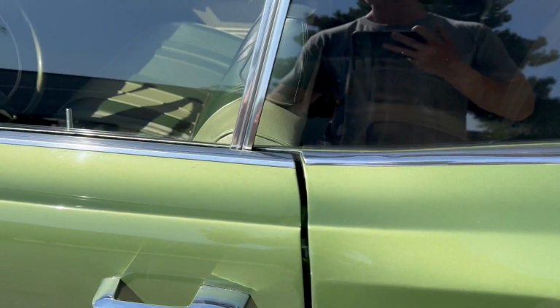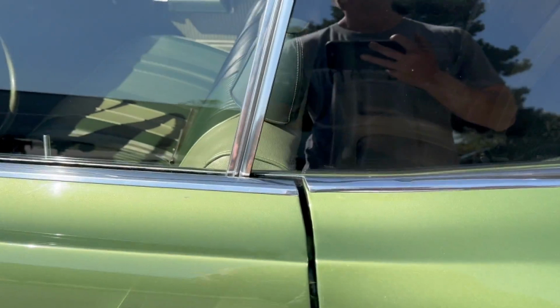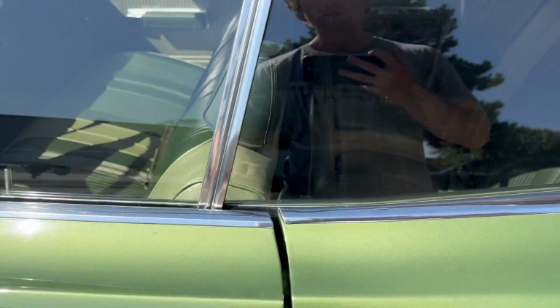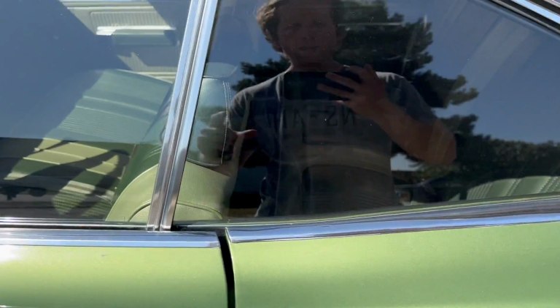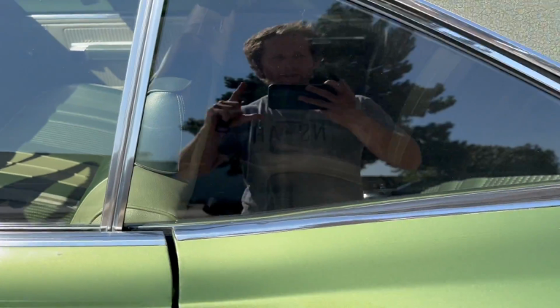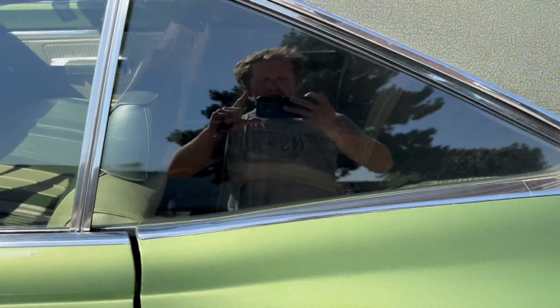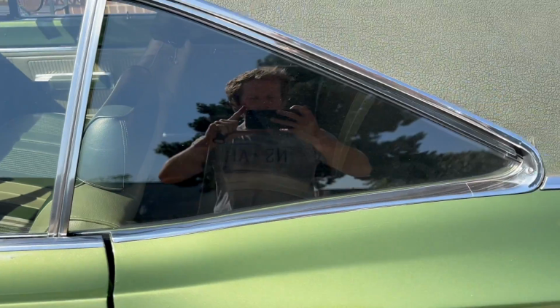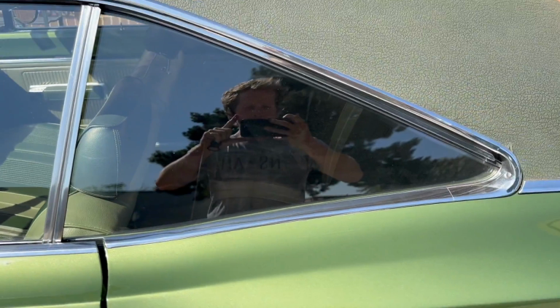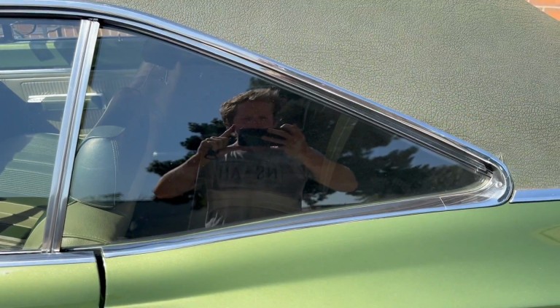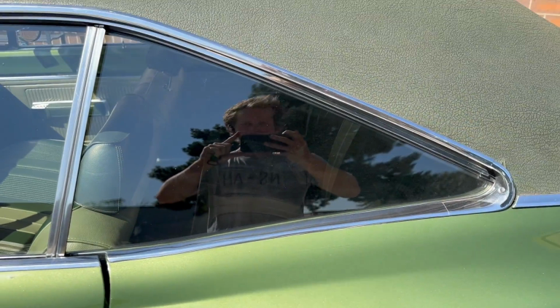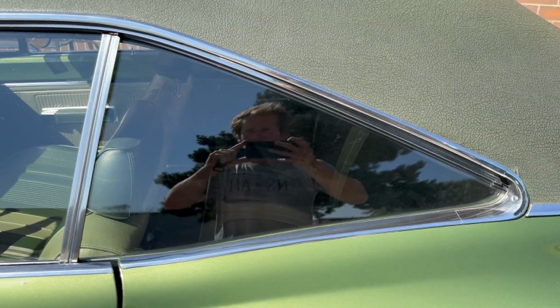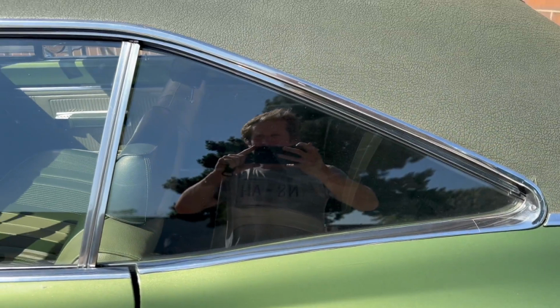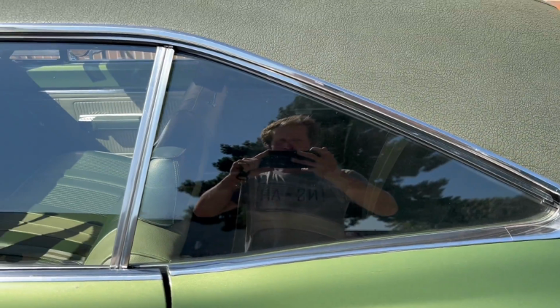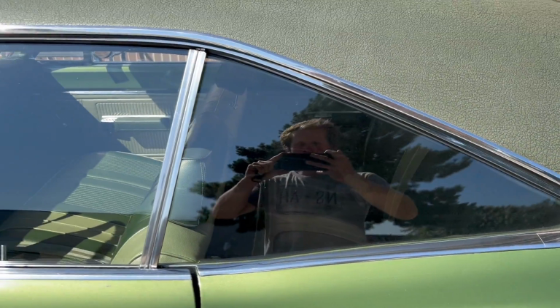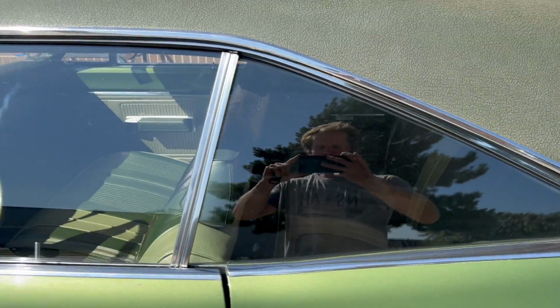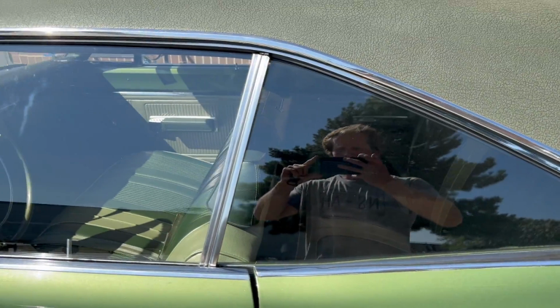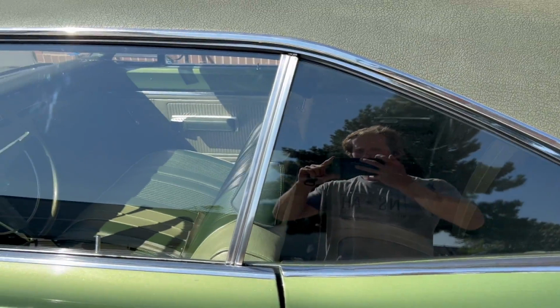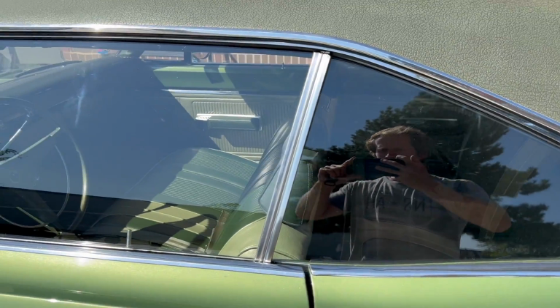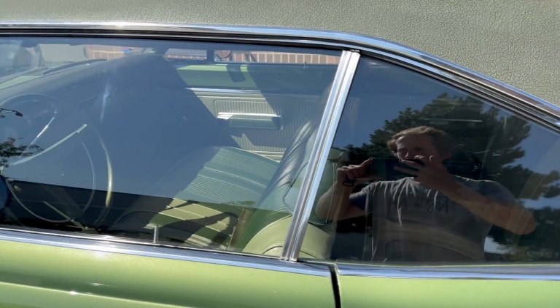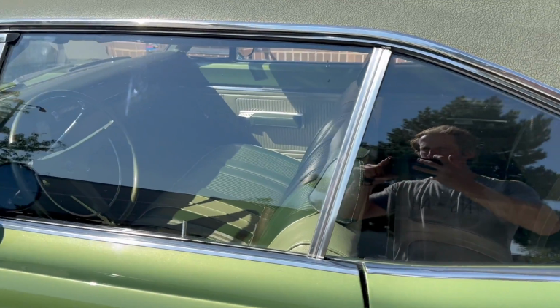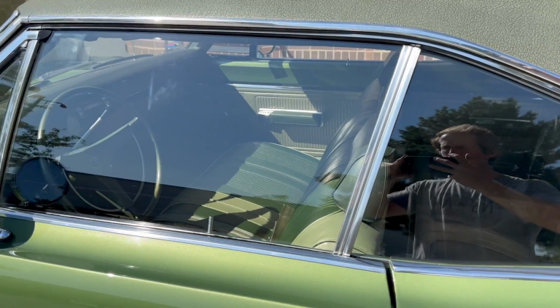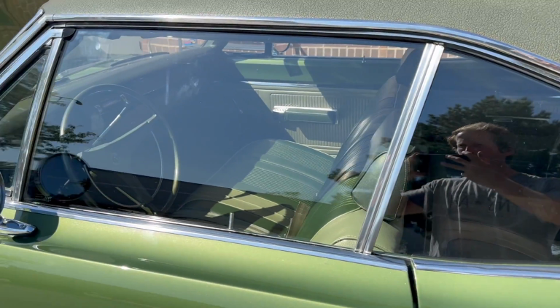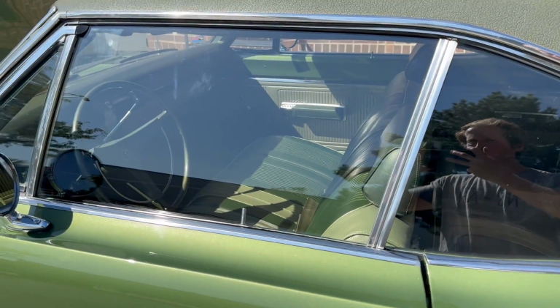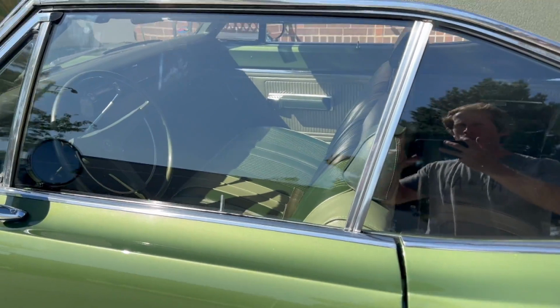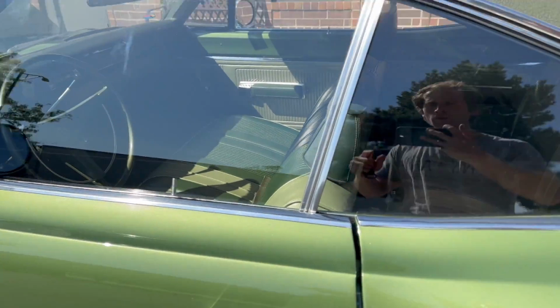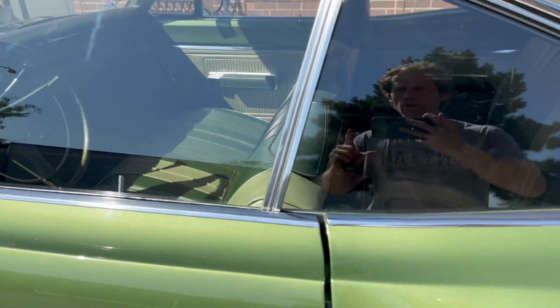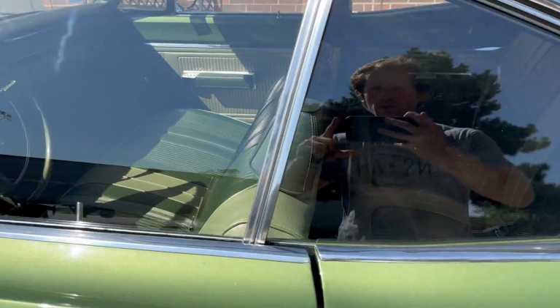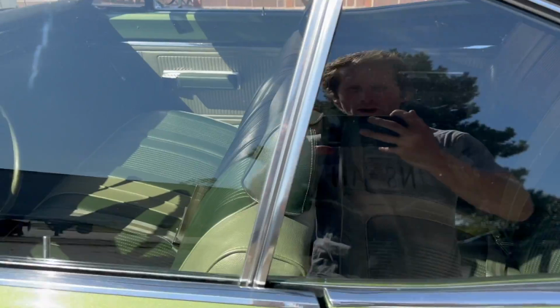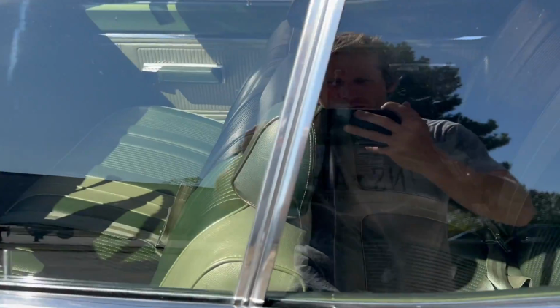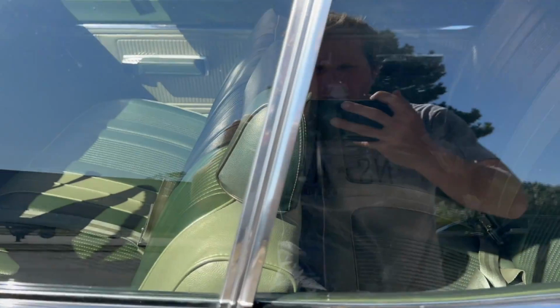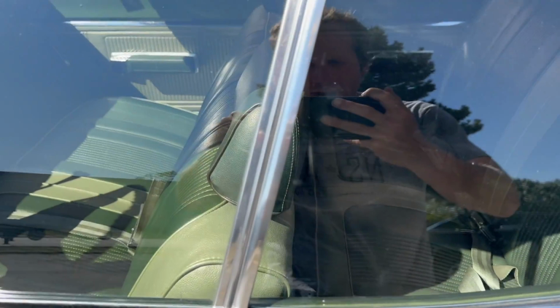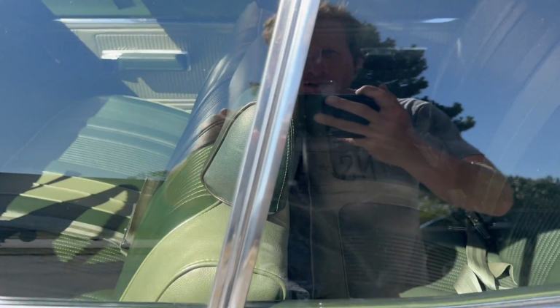Just look how nice the glass is and the trim as well.